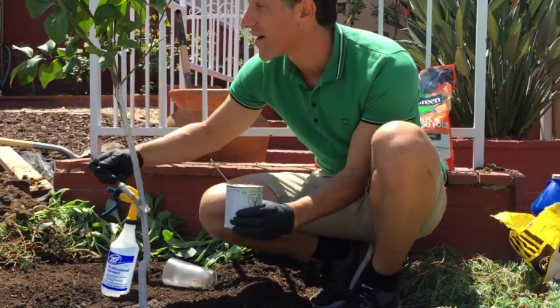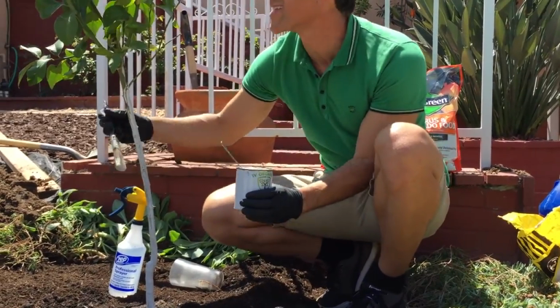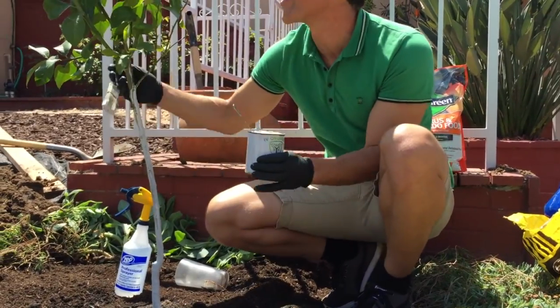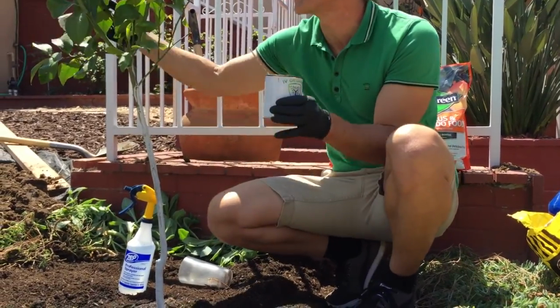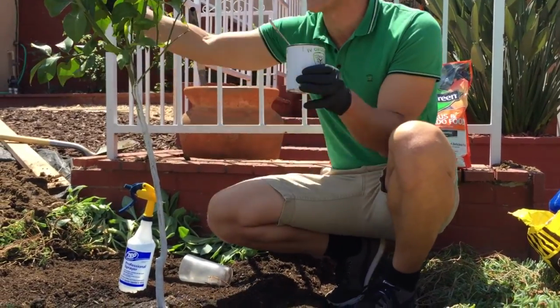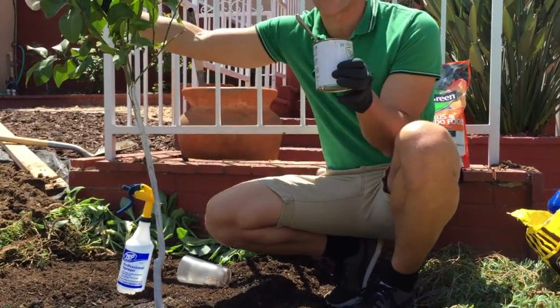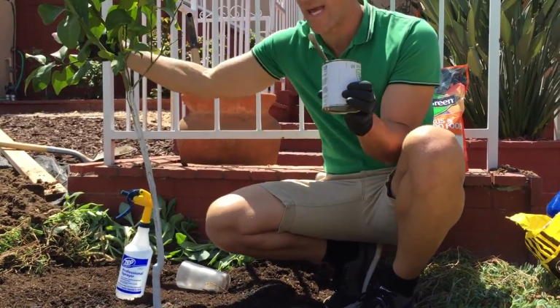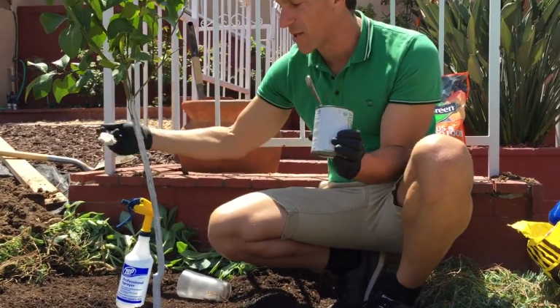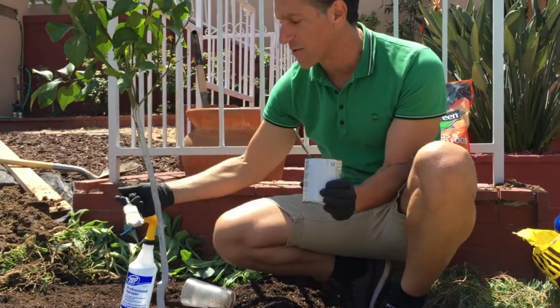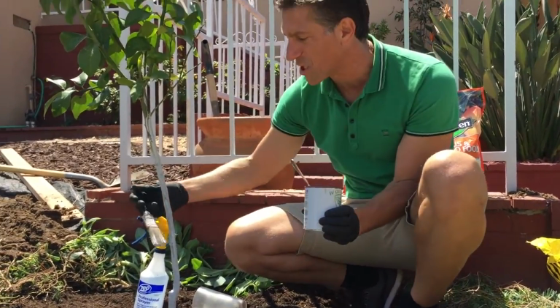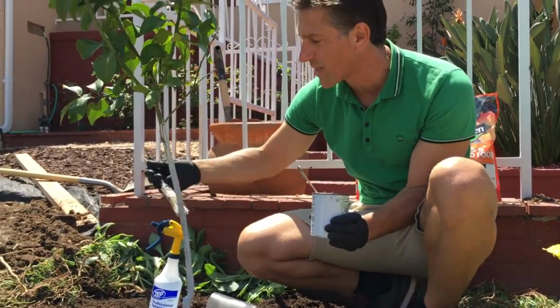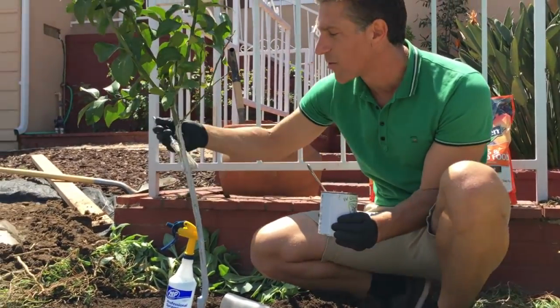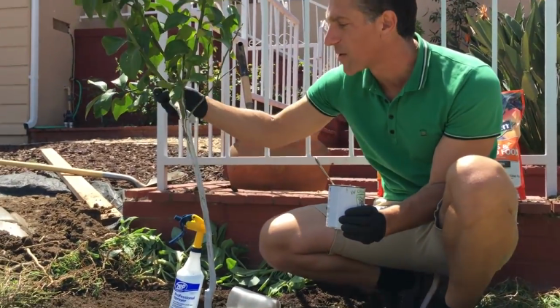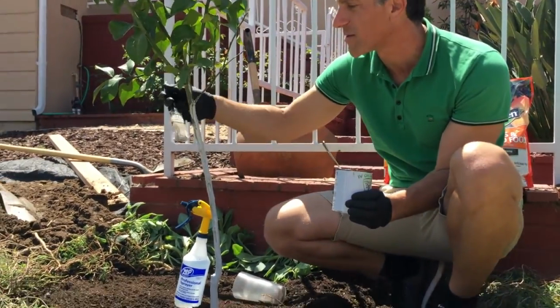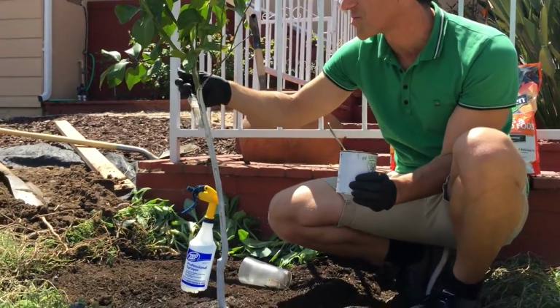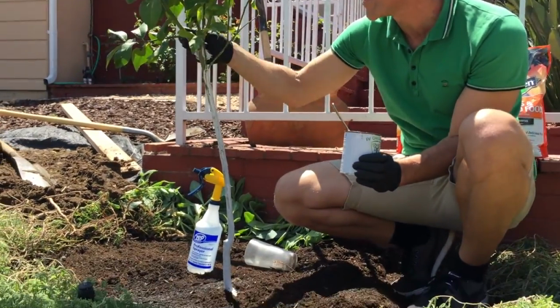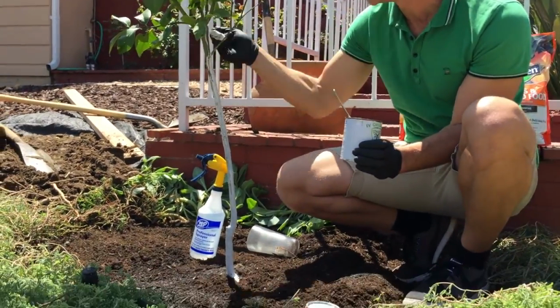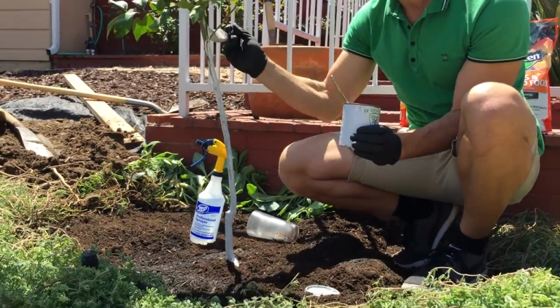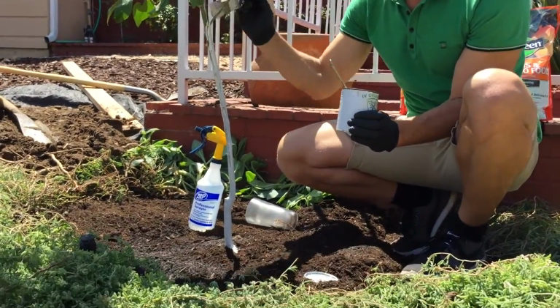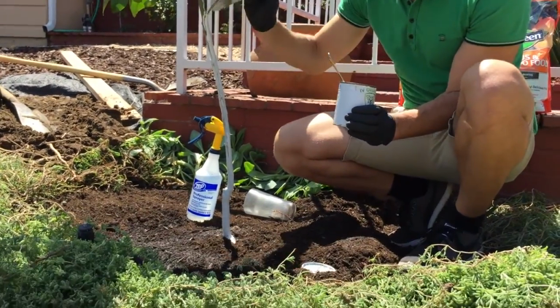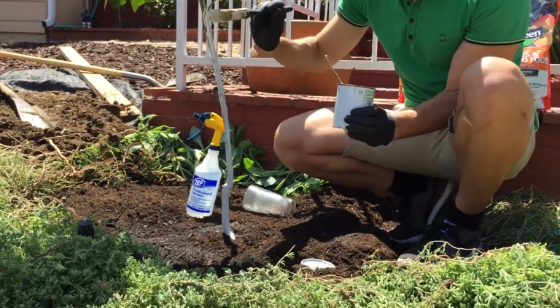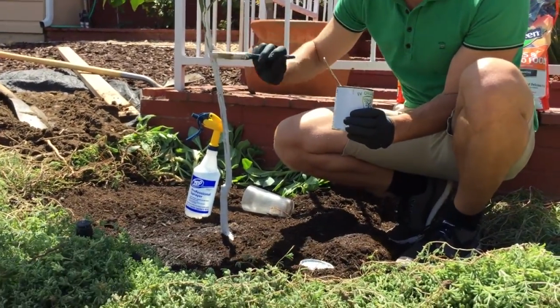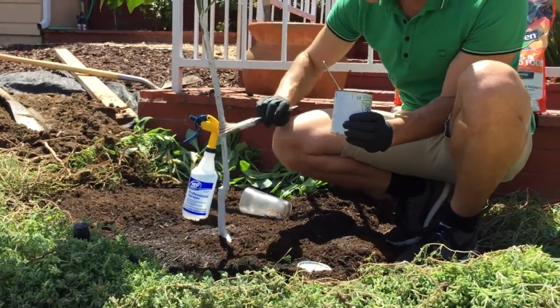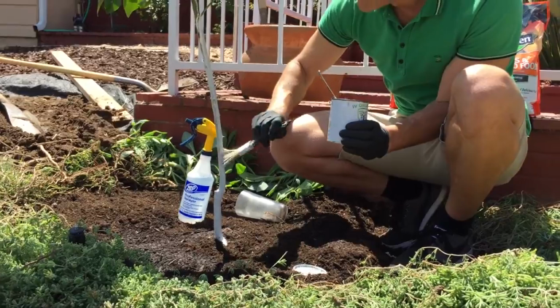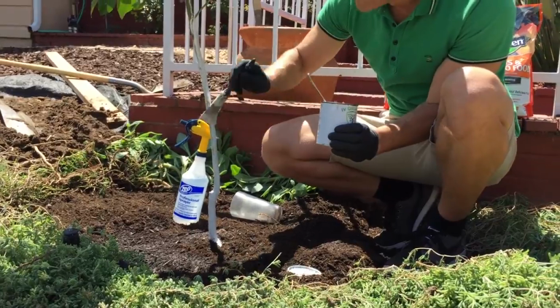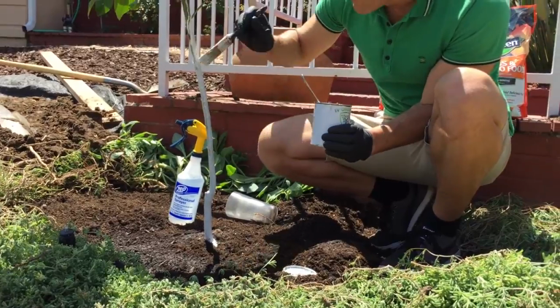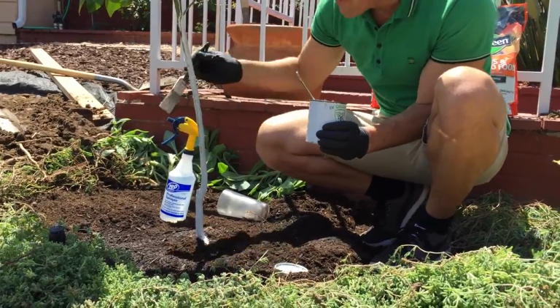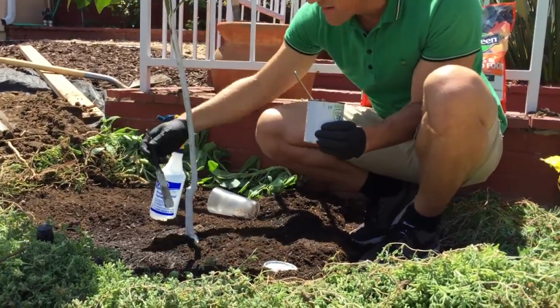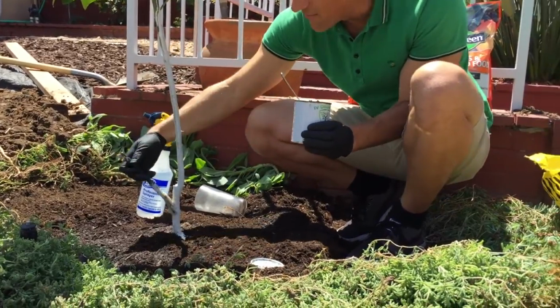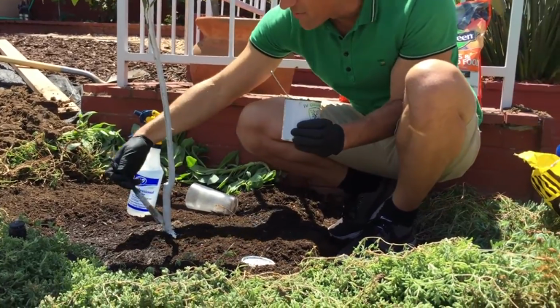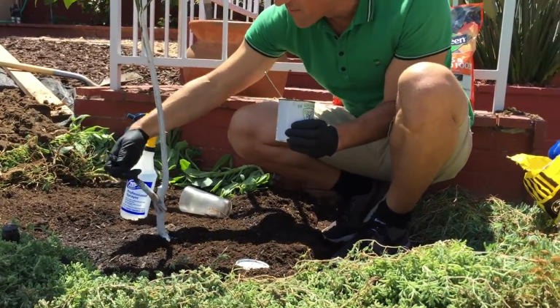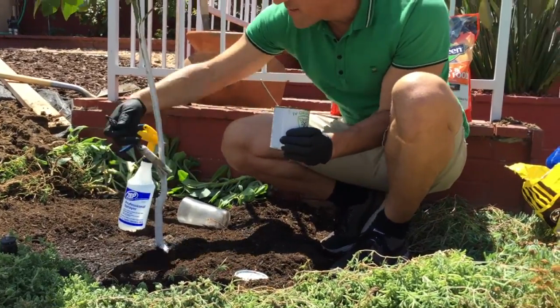This protection is important until the tree makes a canopy that will shade the lower part of the tree. So we've got that covered over here.